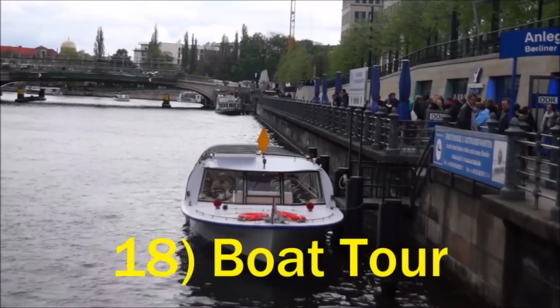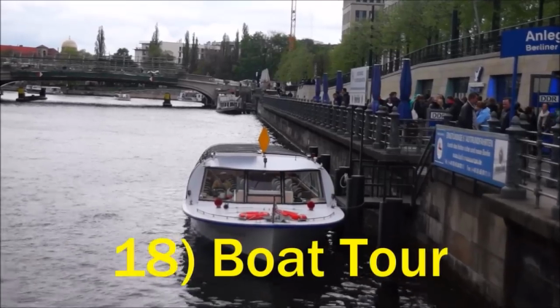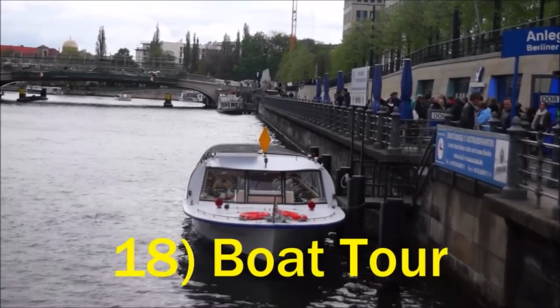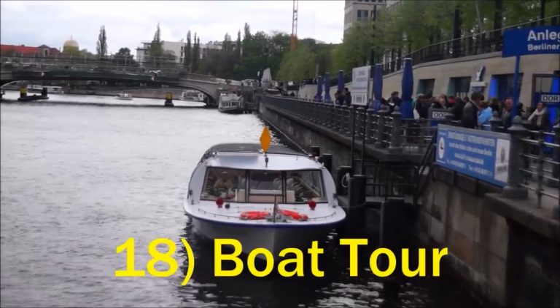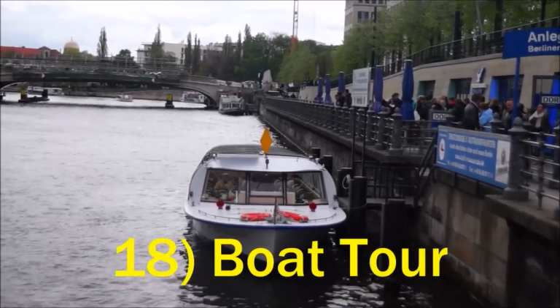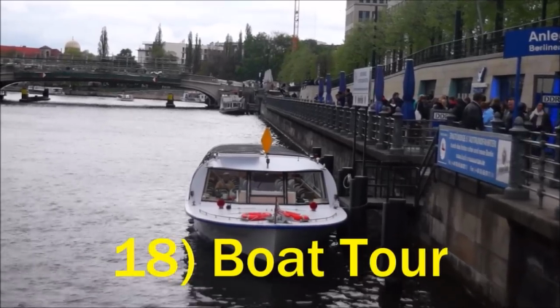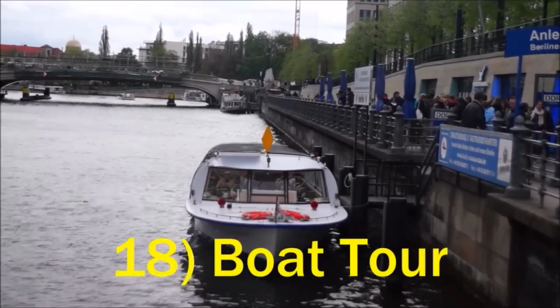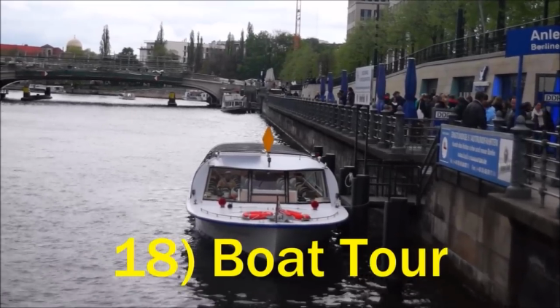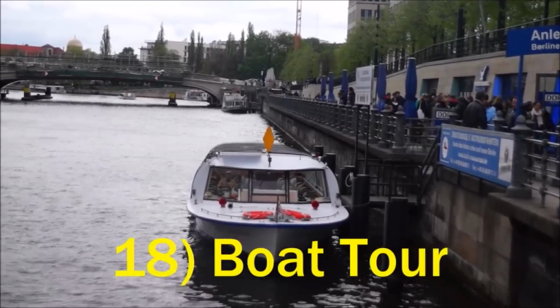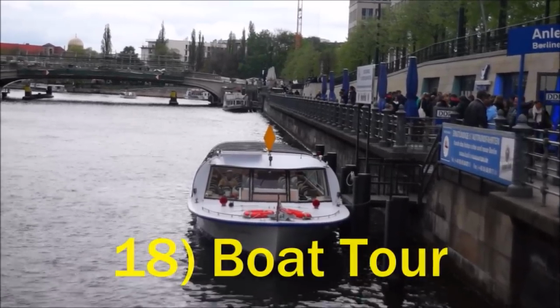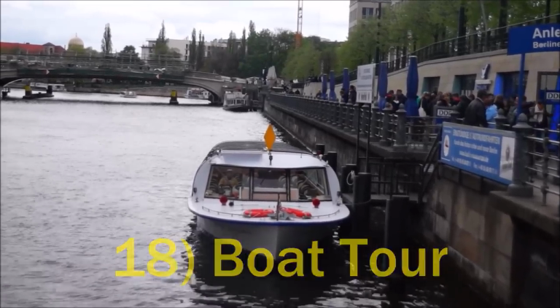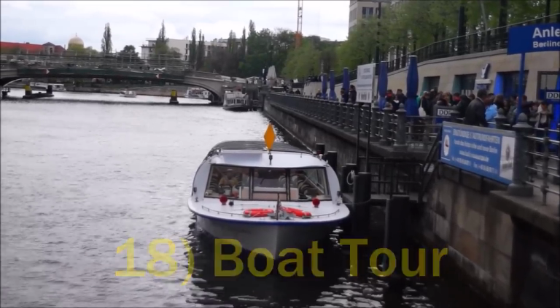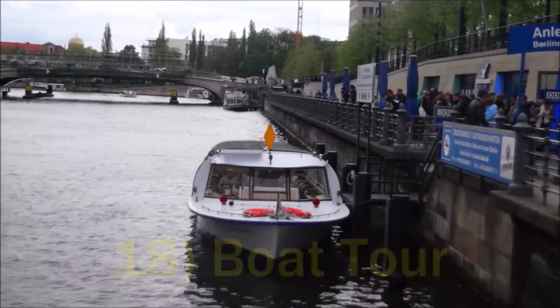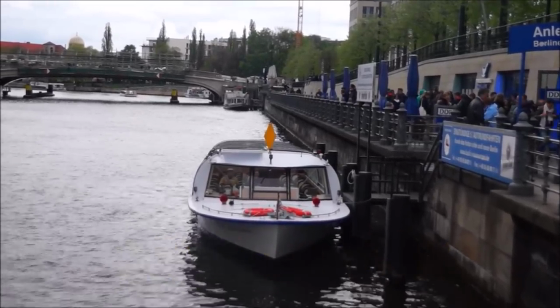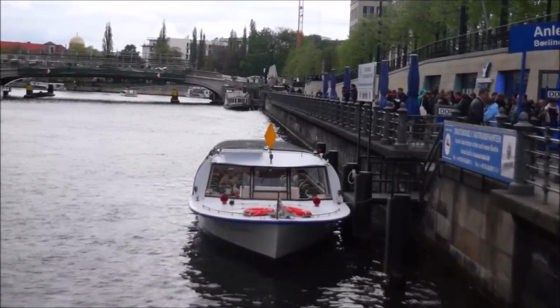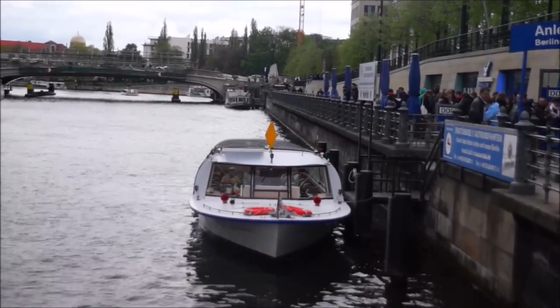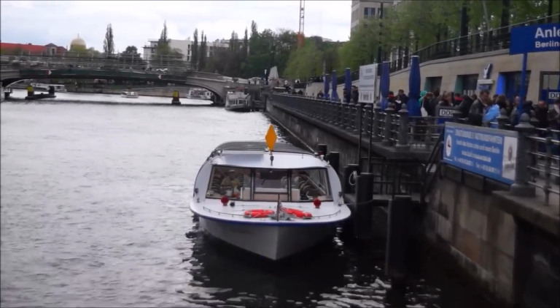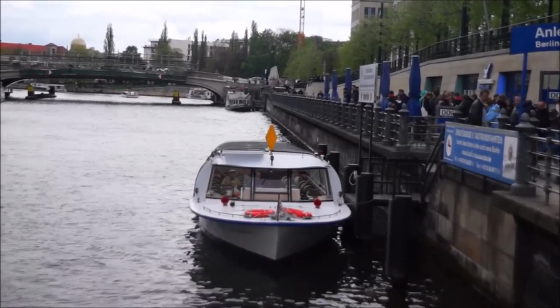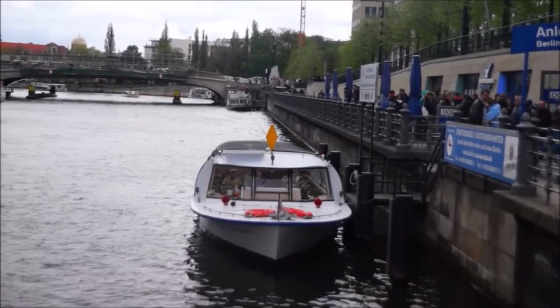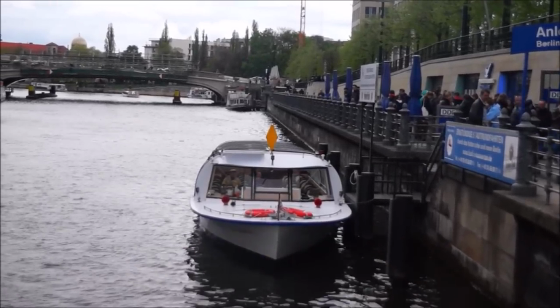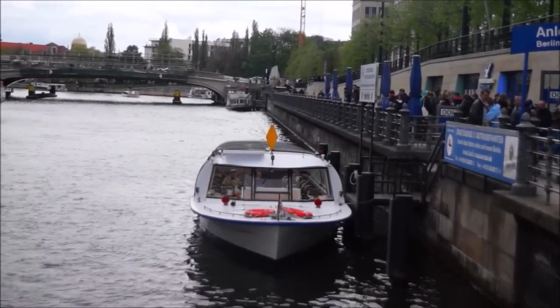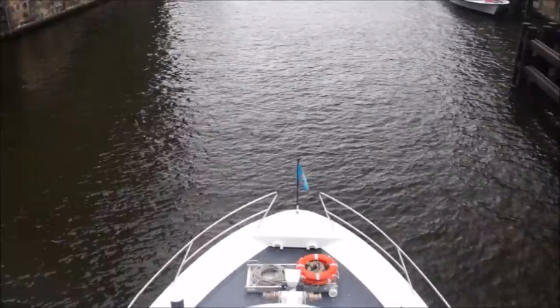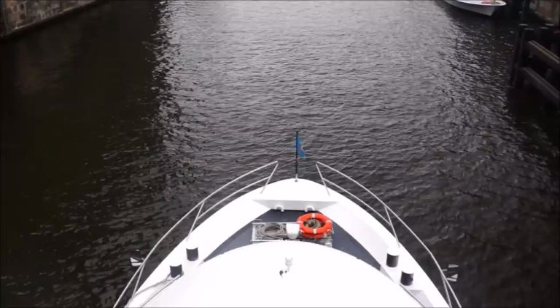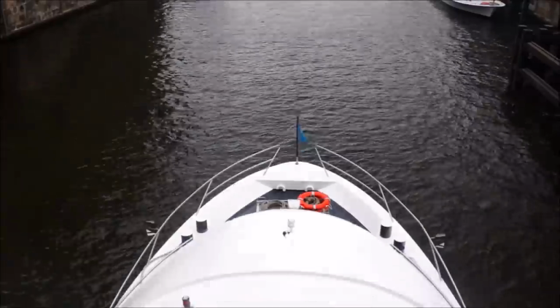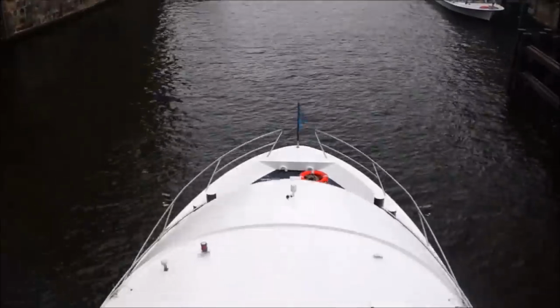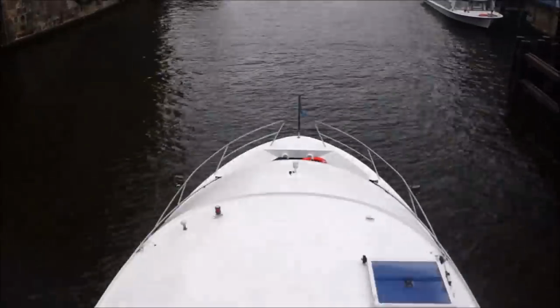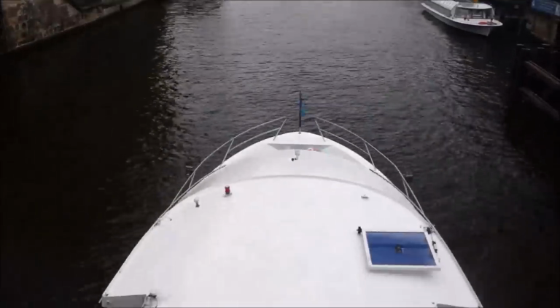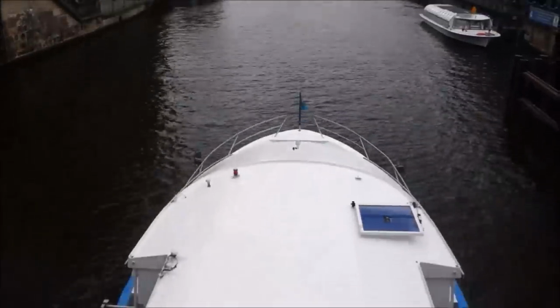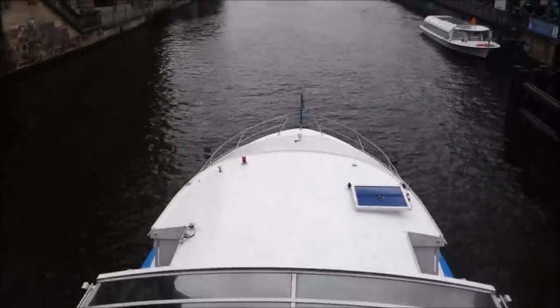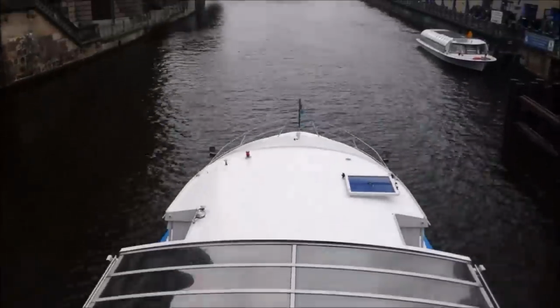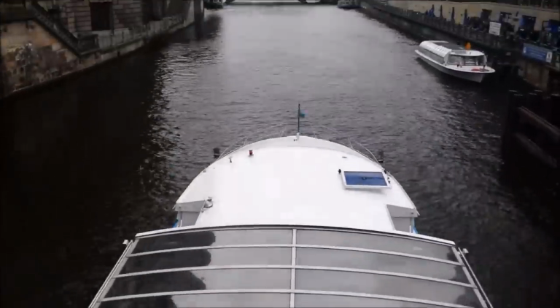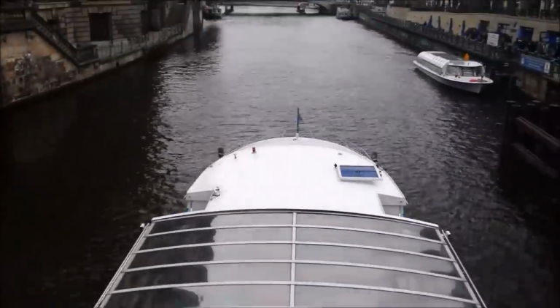For a leisurely afternoon, hop on a boat and enjoy a tour down the river Spree.